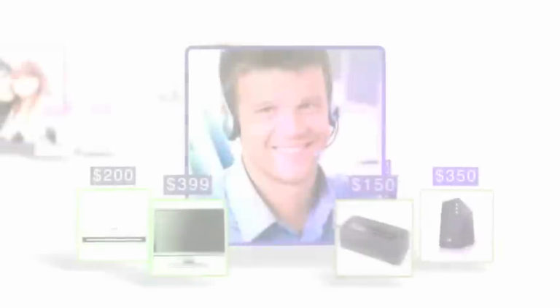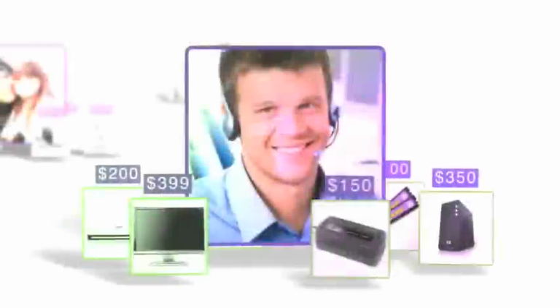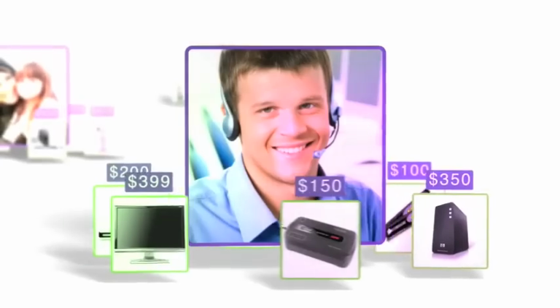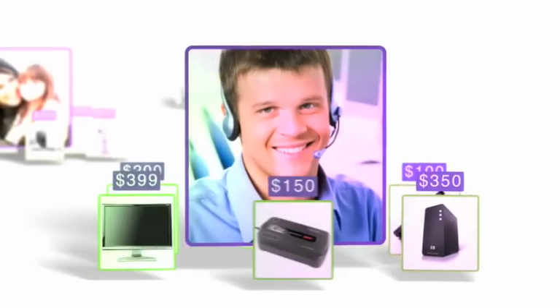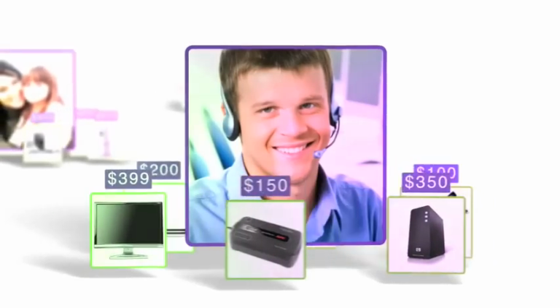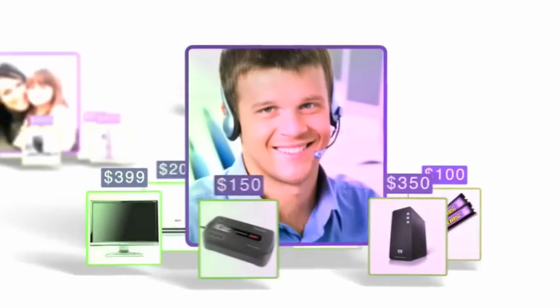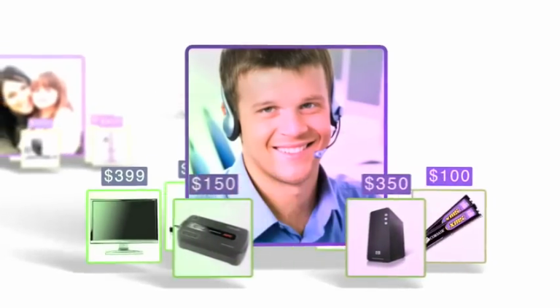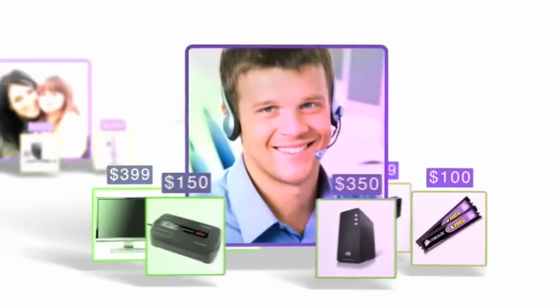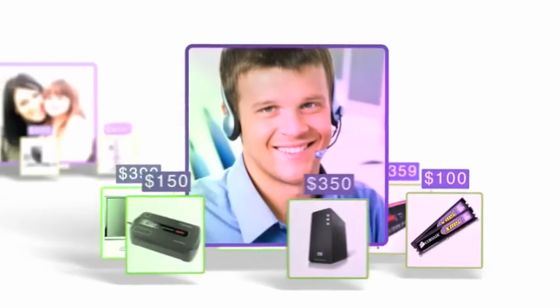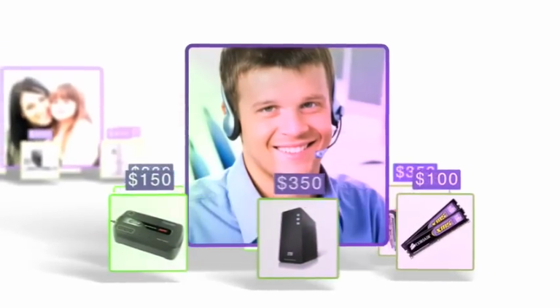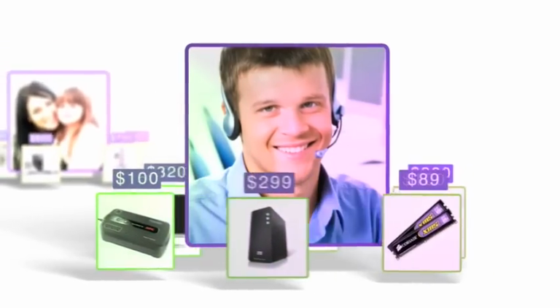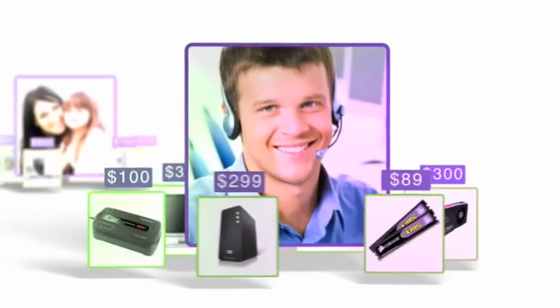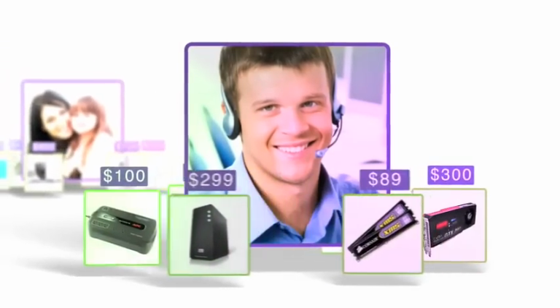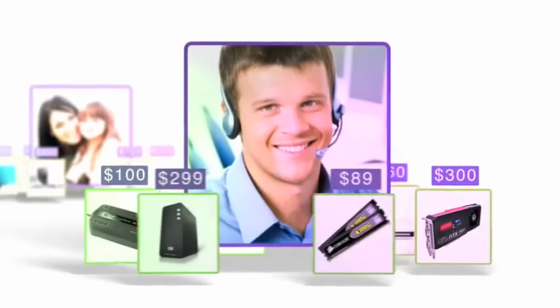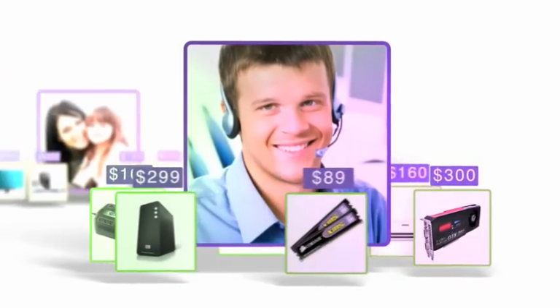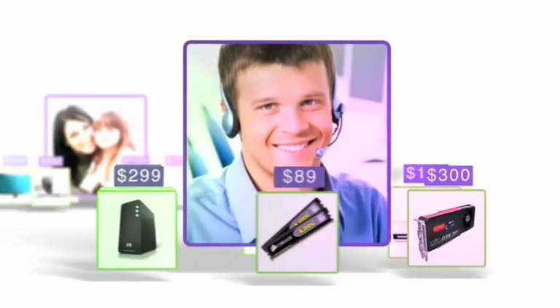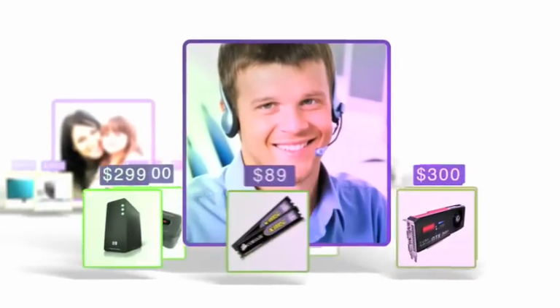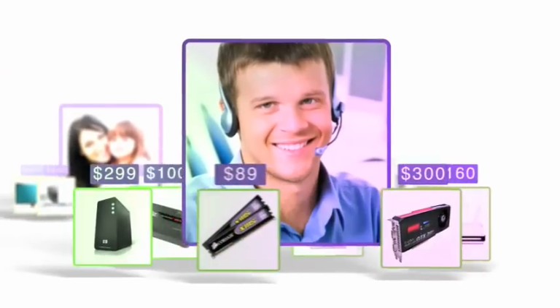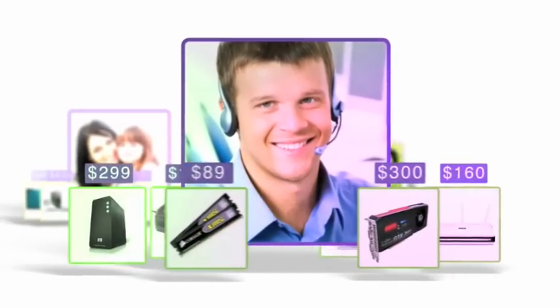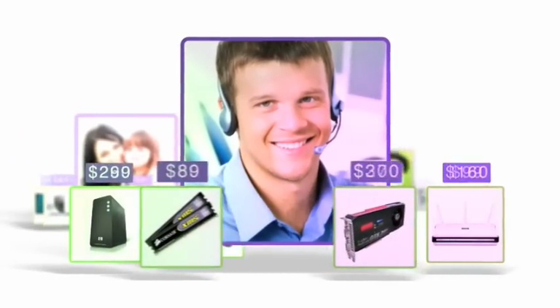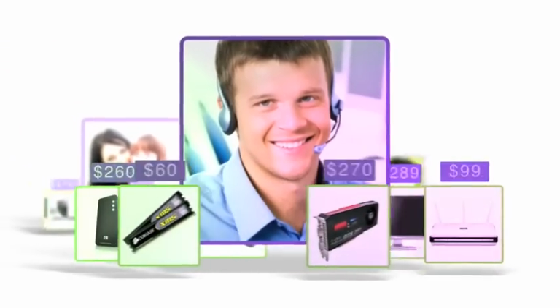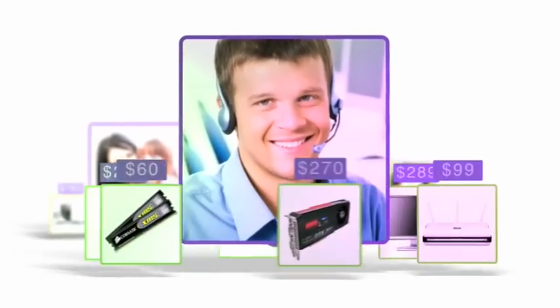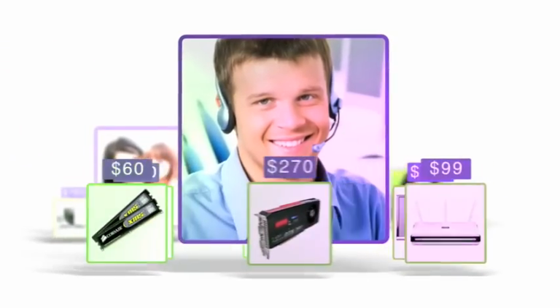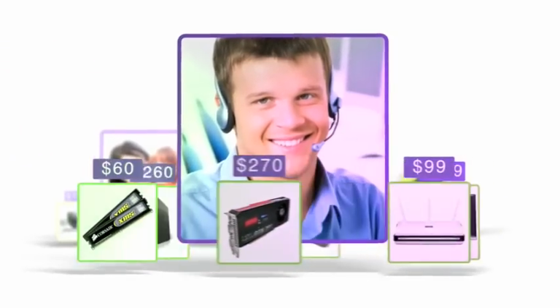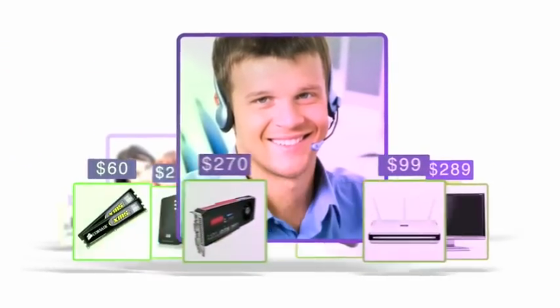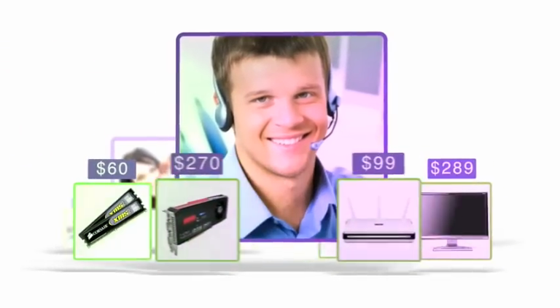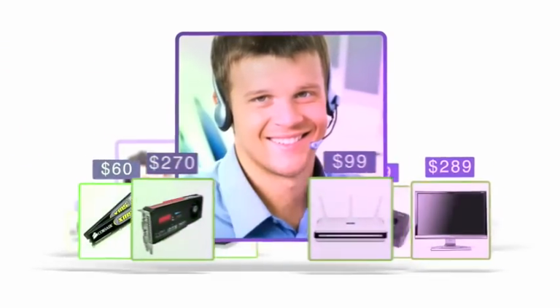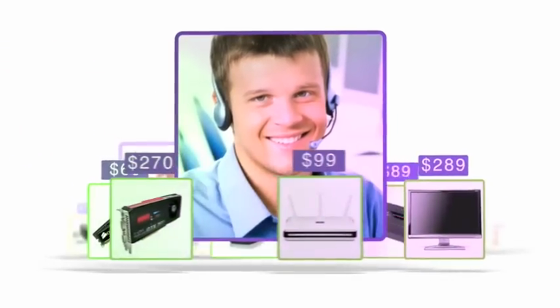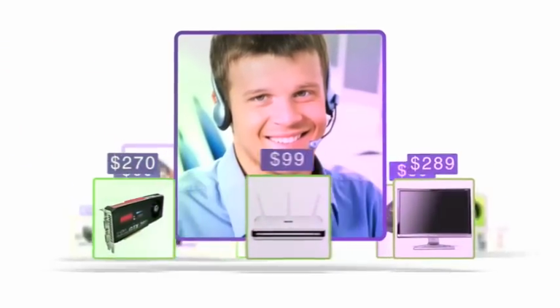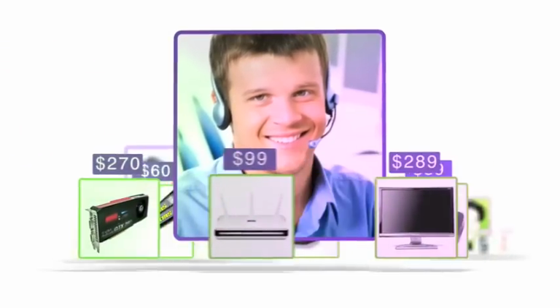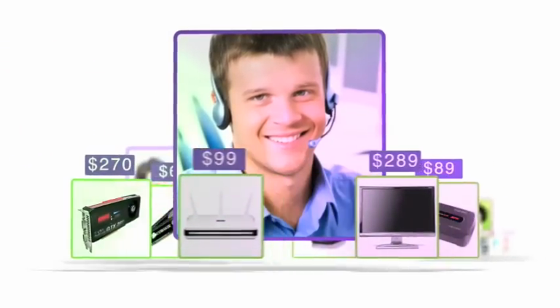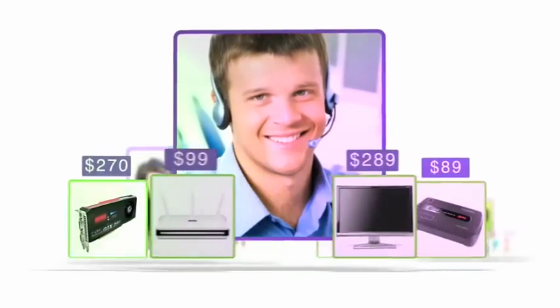I work in IT, and I use pricegrabber.com price alerts to ensure that I'm getting the best price on all my tech gear.